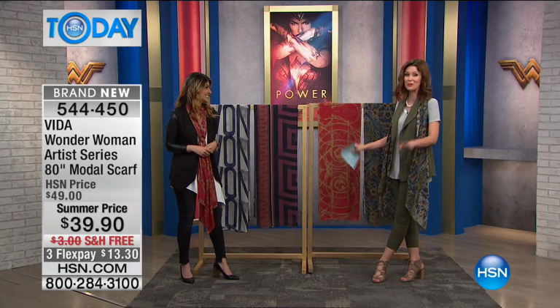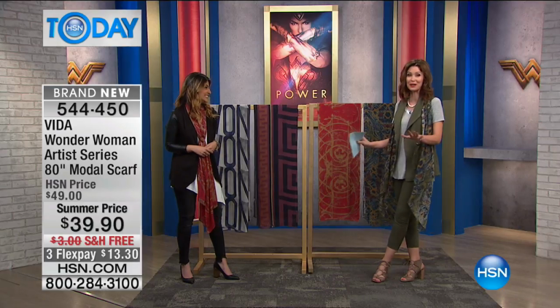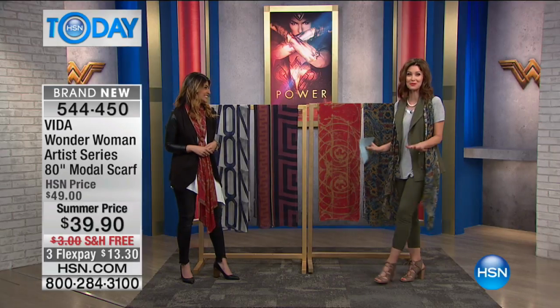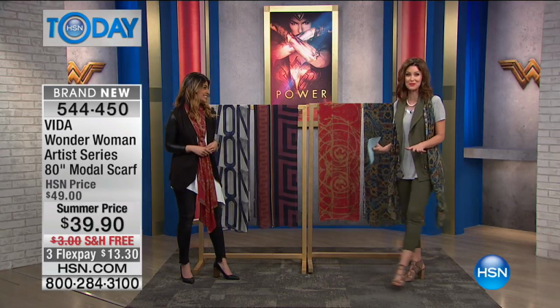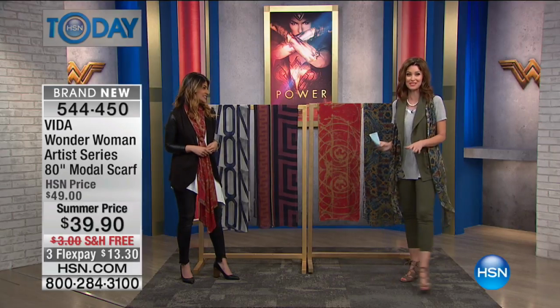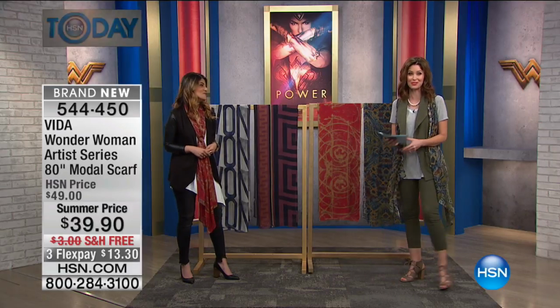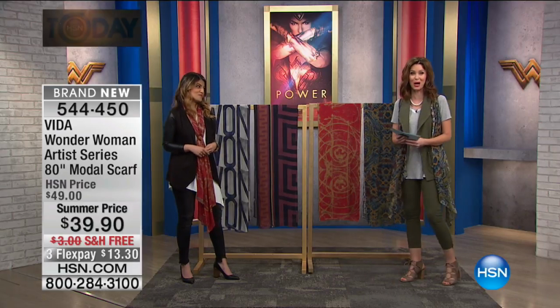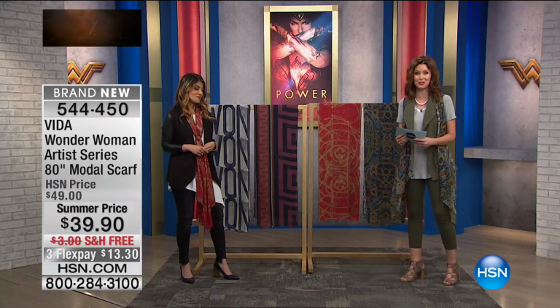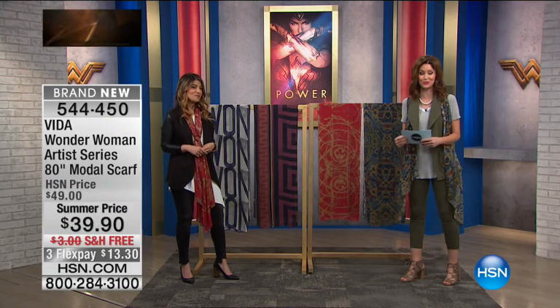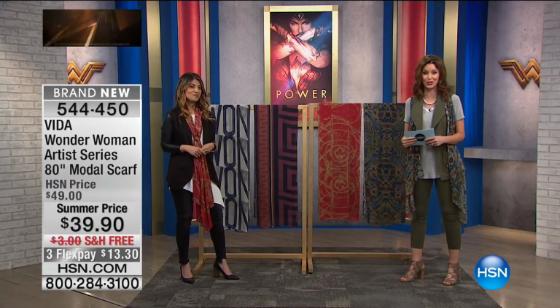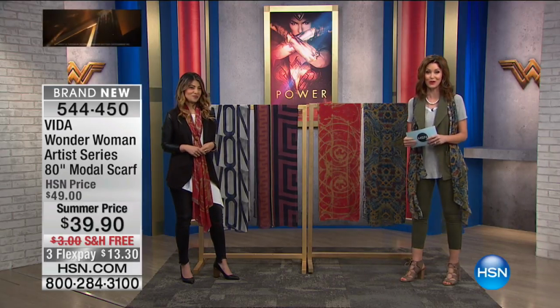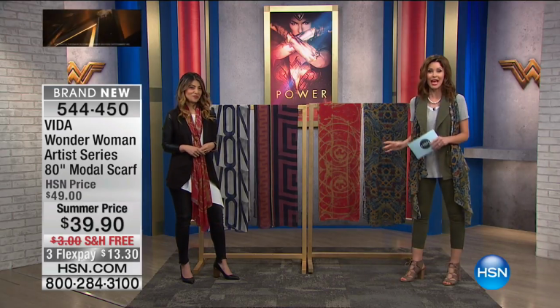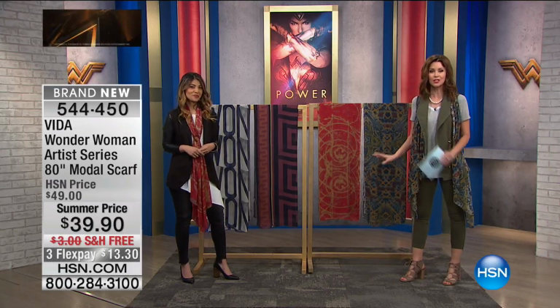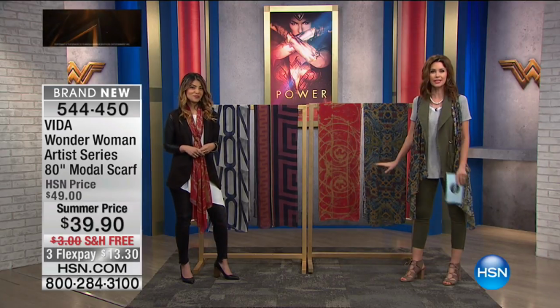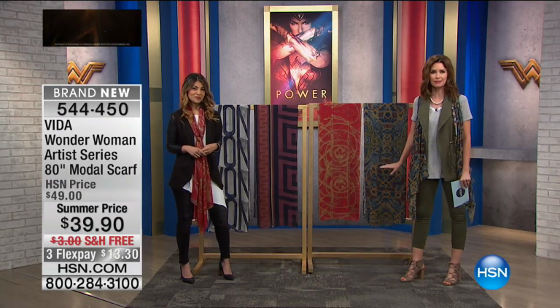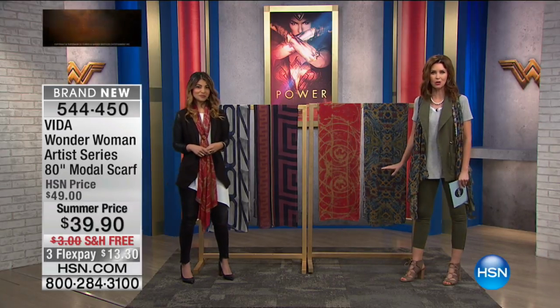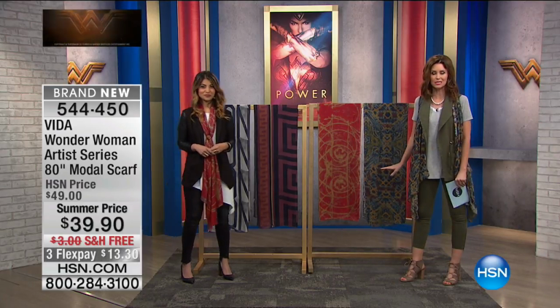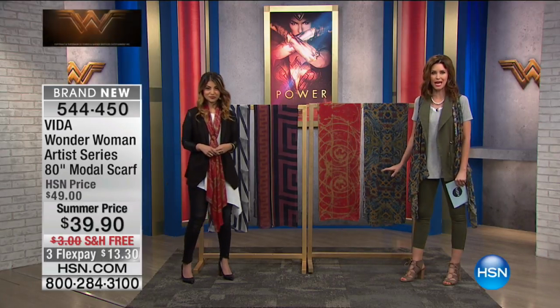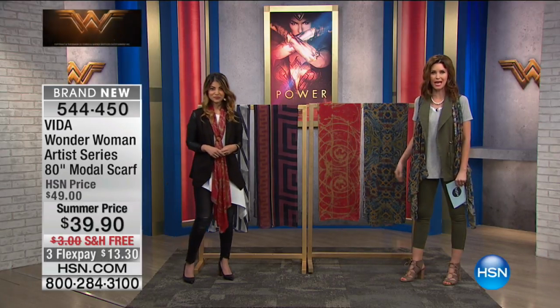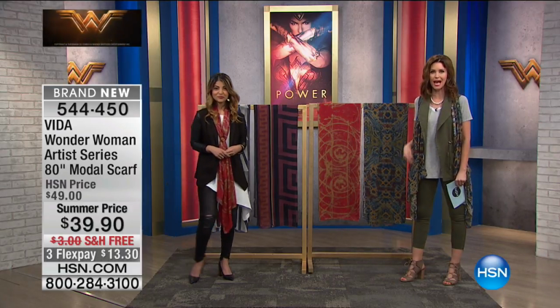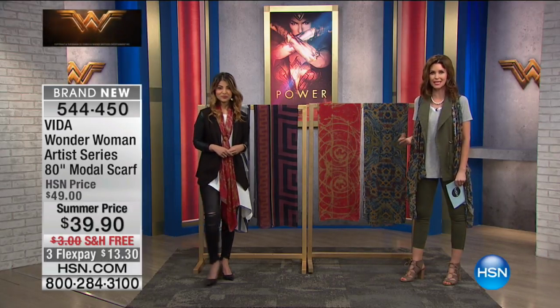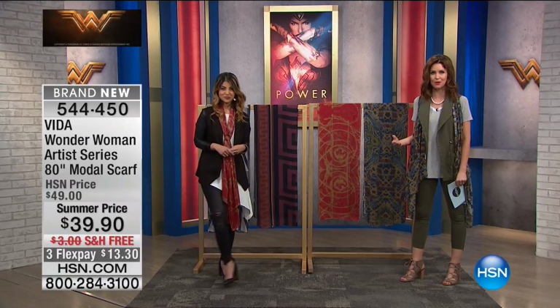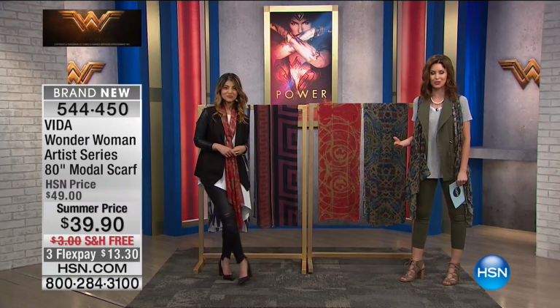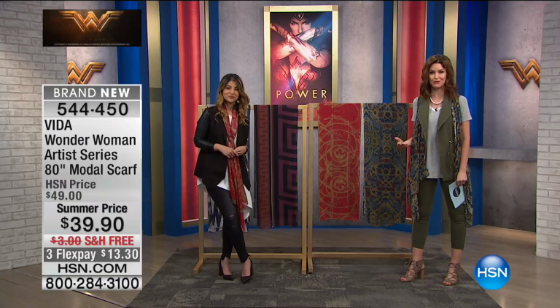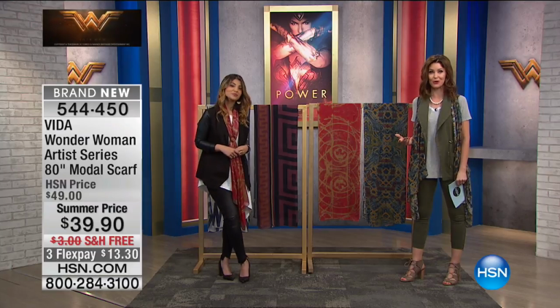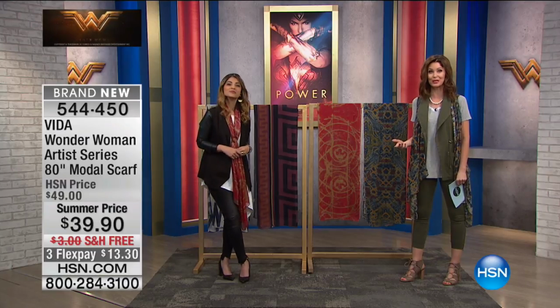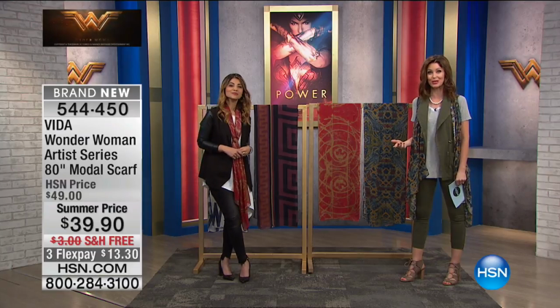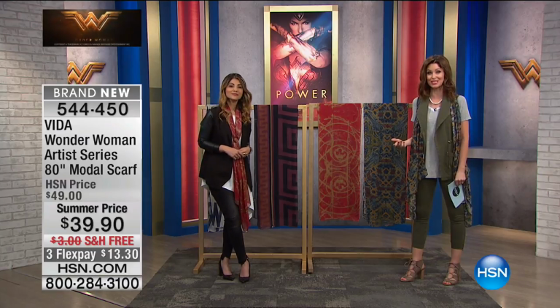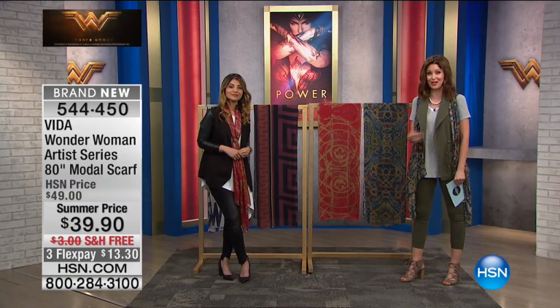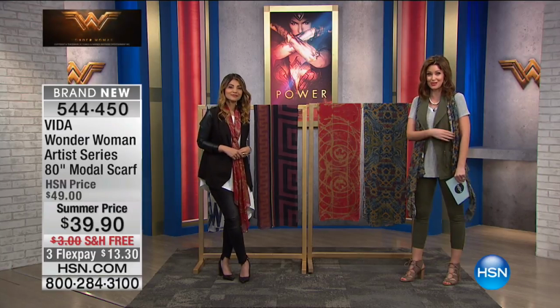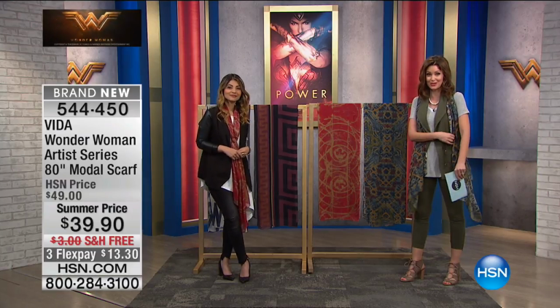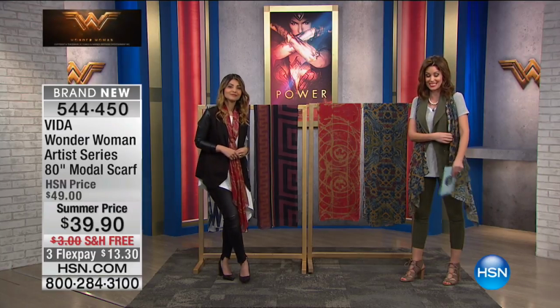We want to go through the different options for you, and you can get them home today for only $13.30.